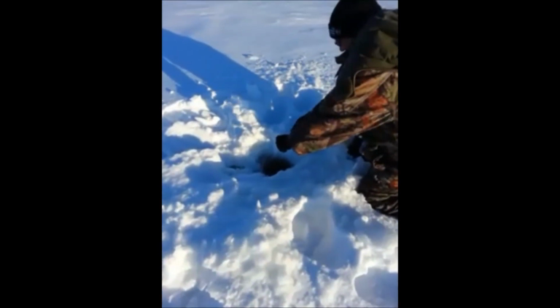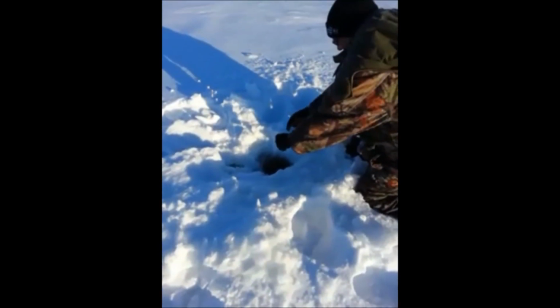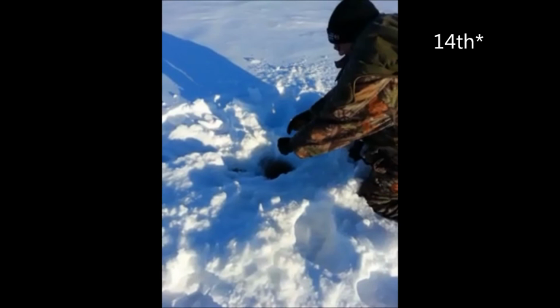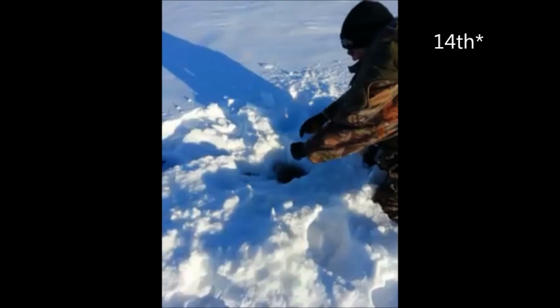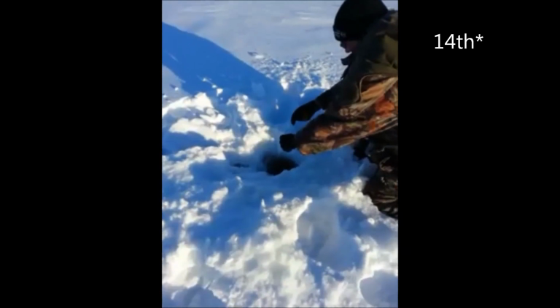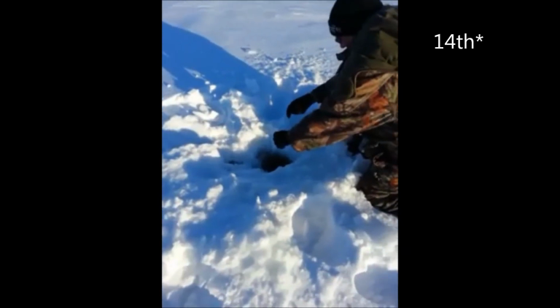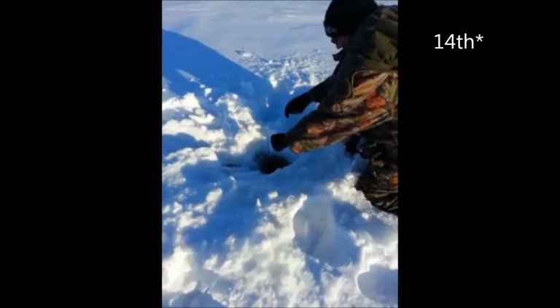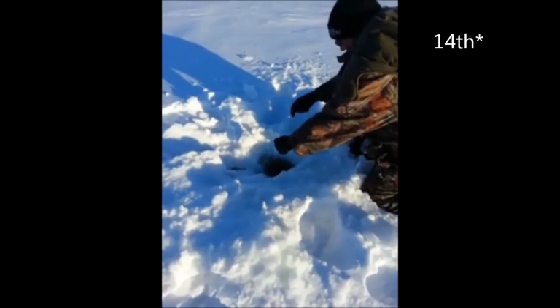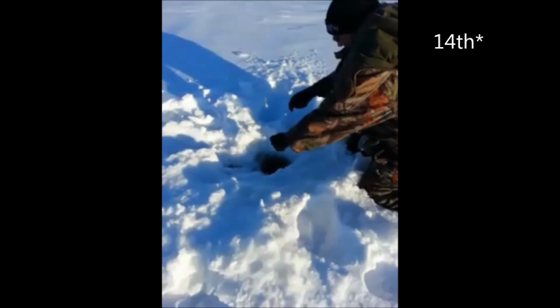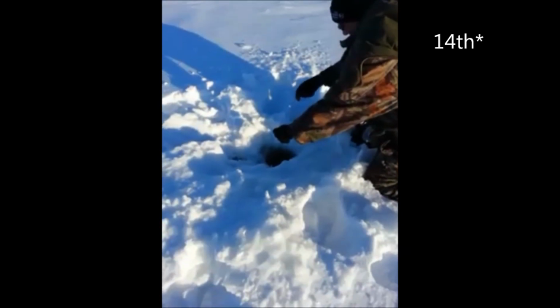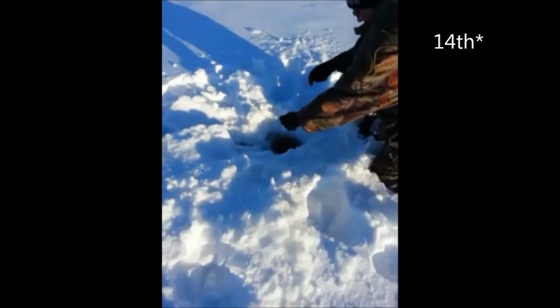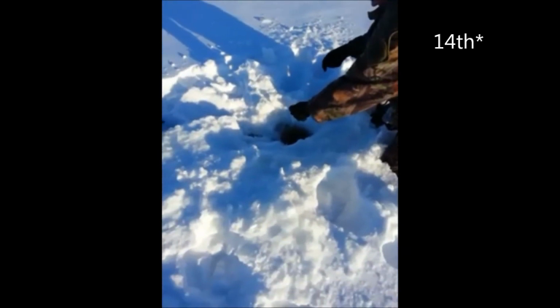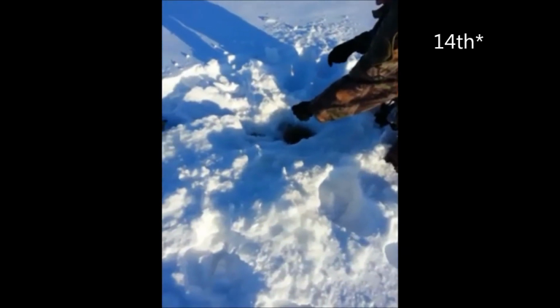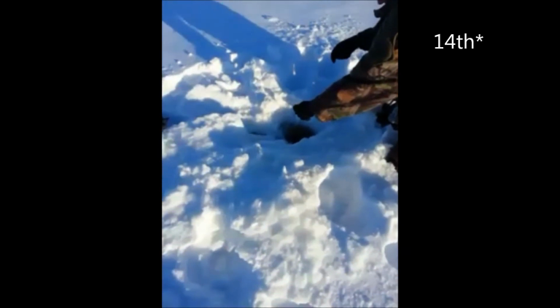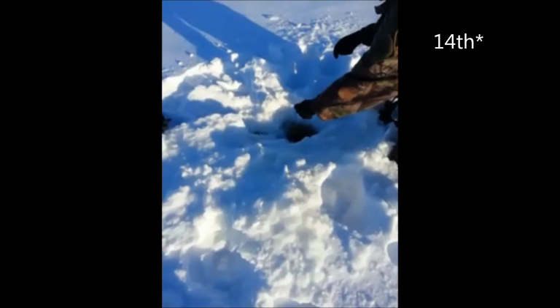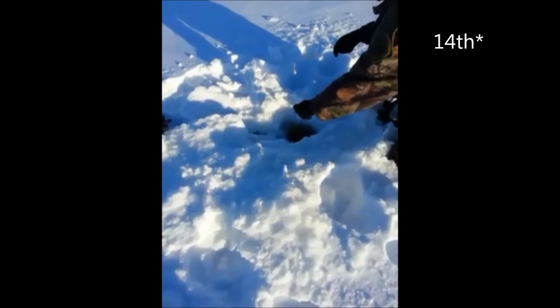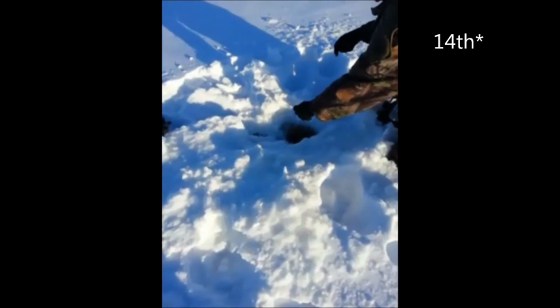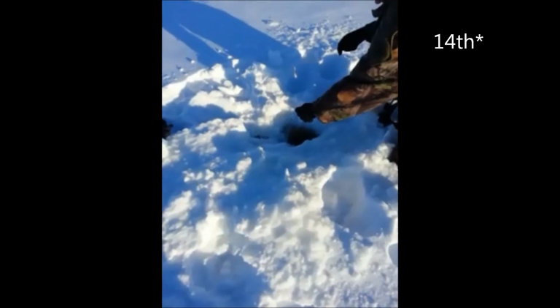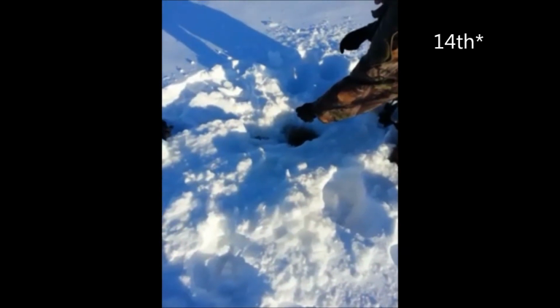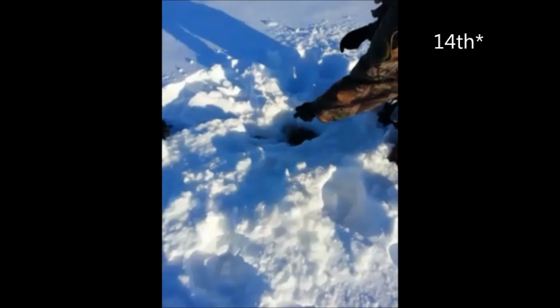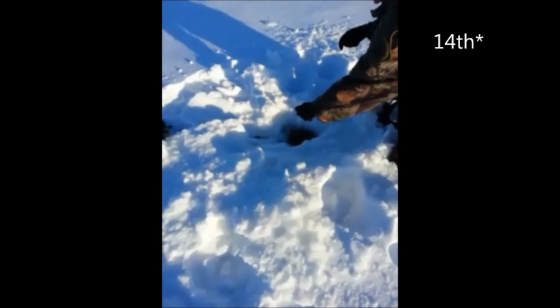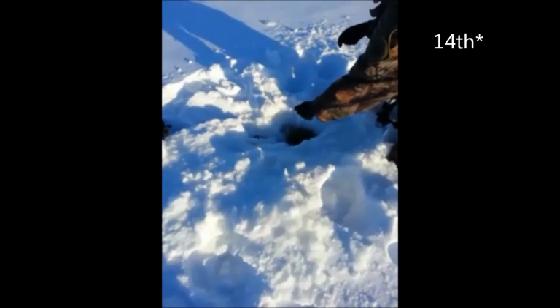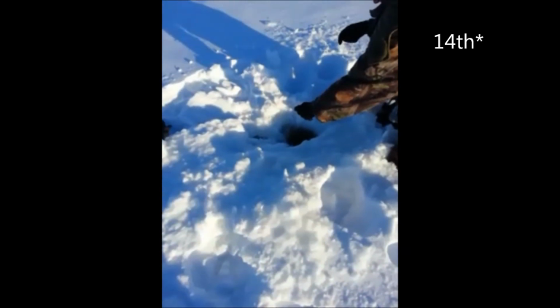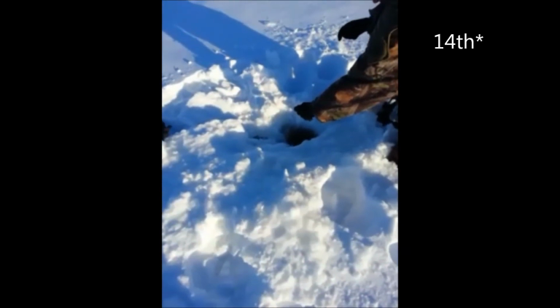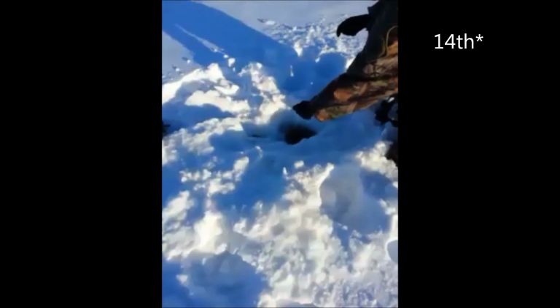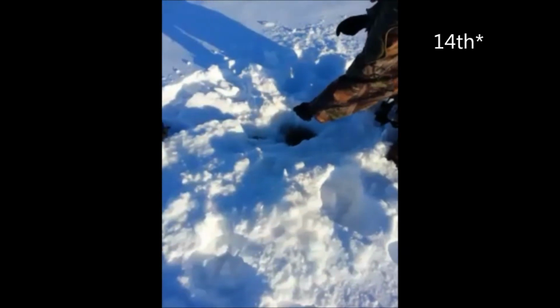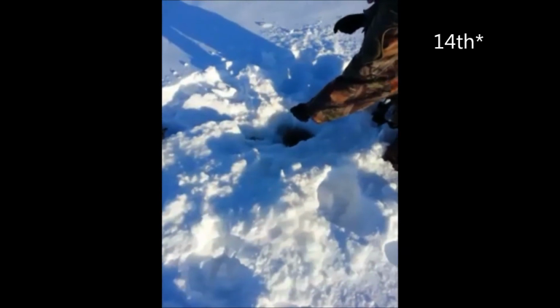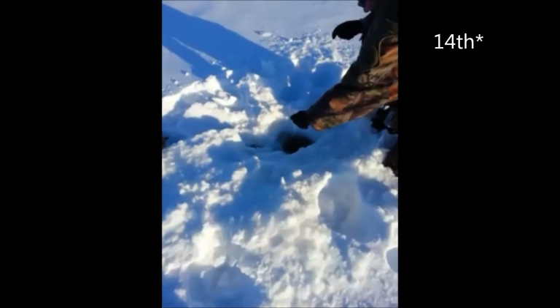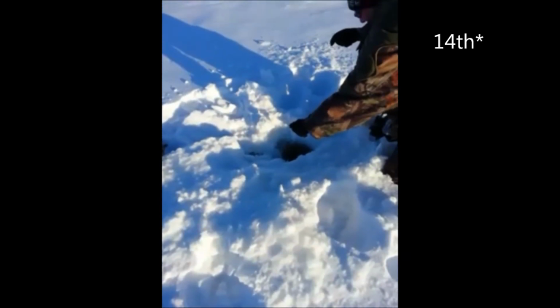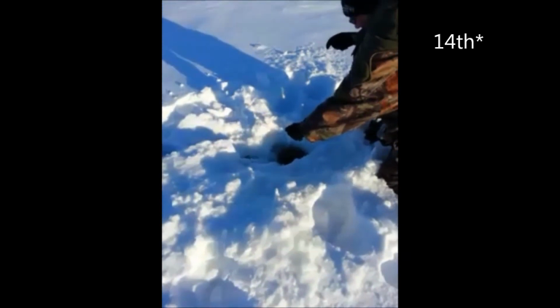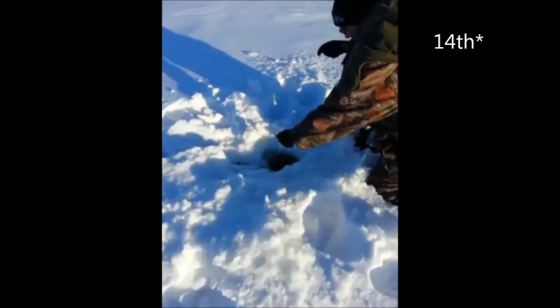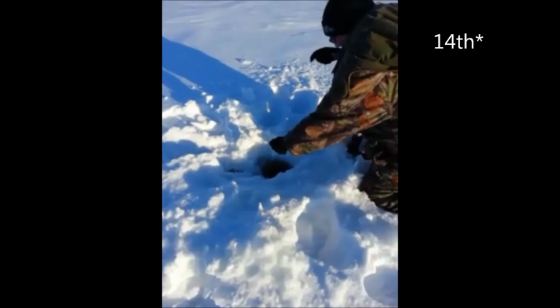Randy Mather, January 15th. When you feel some tension, set the hook, Randy.